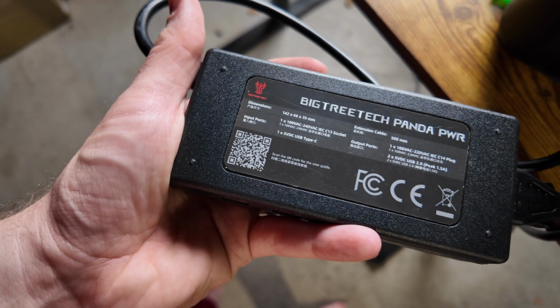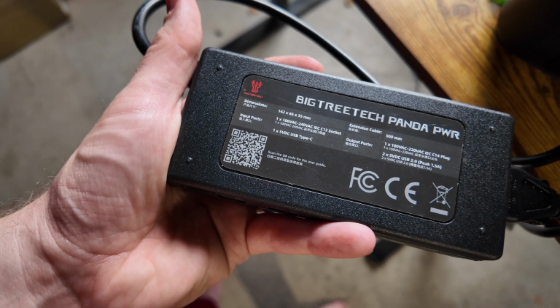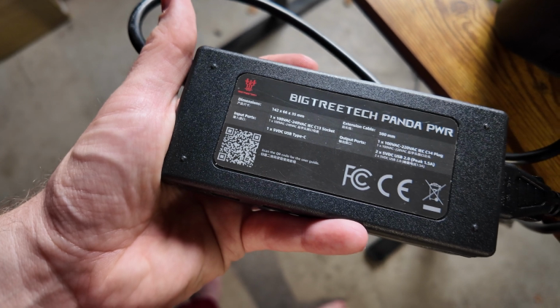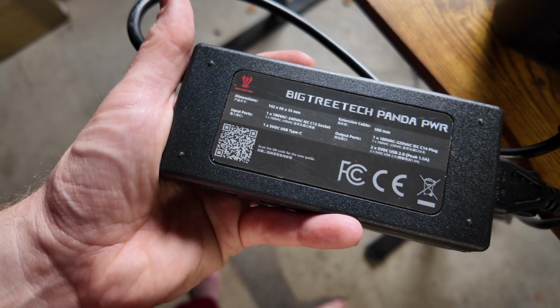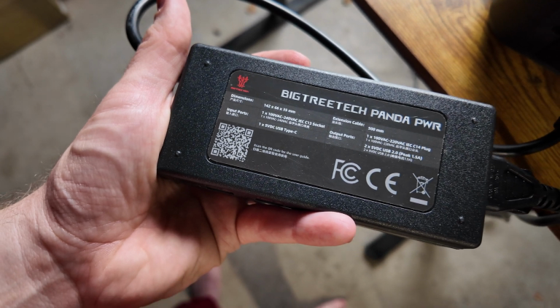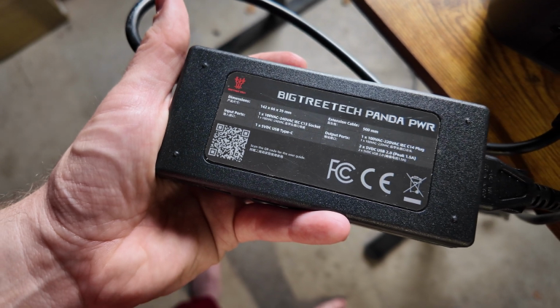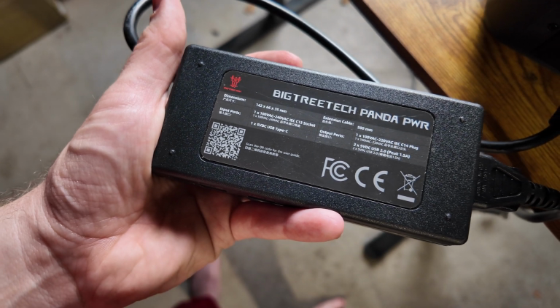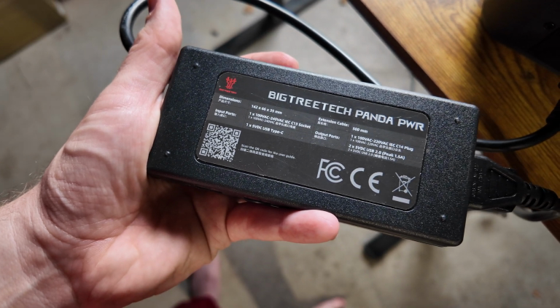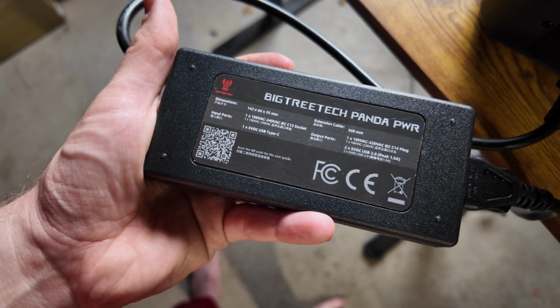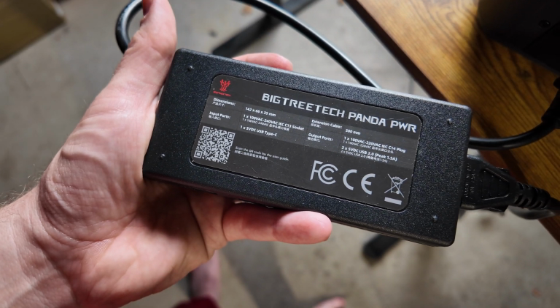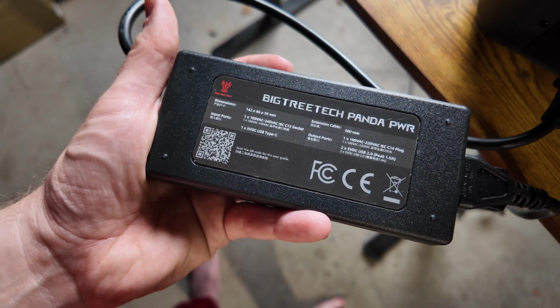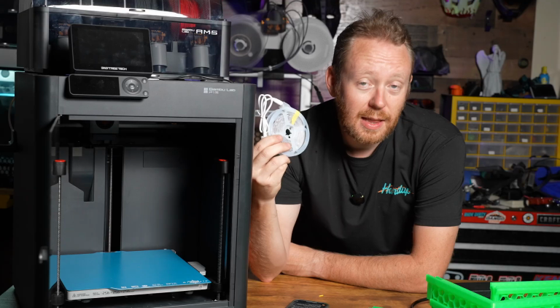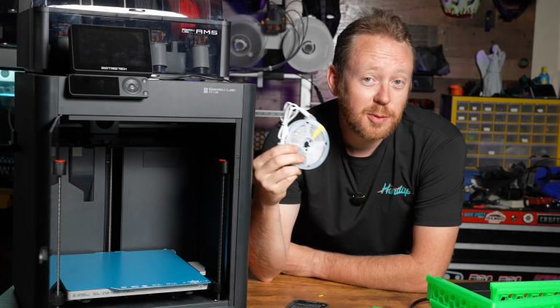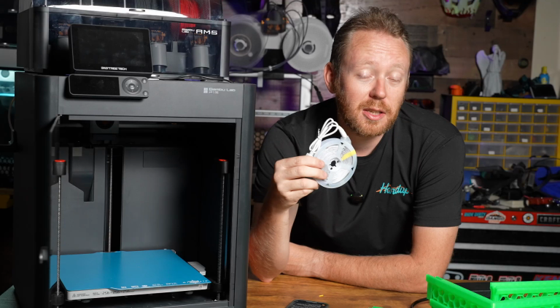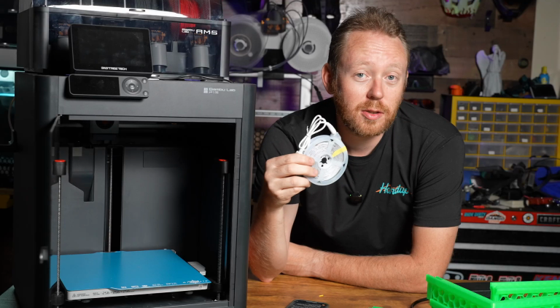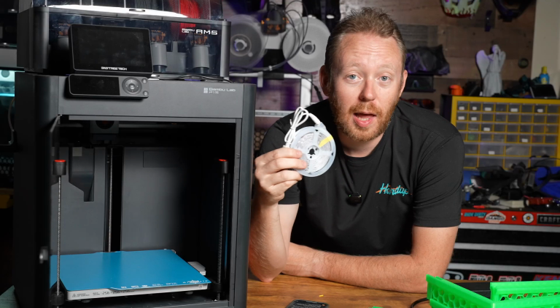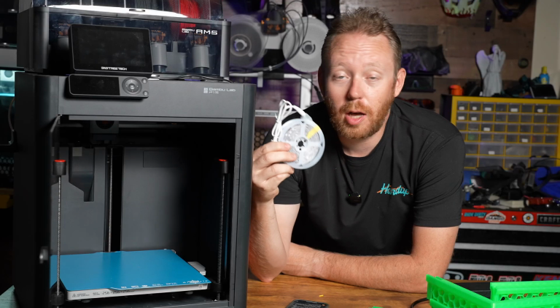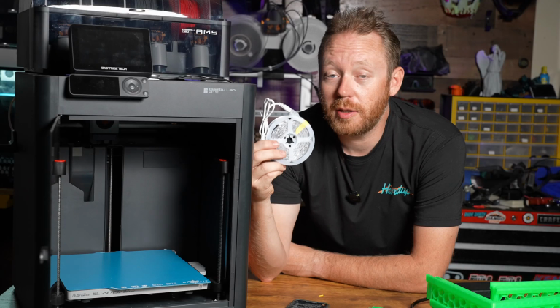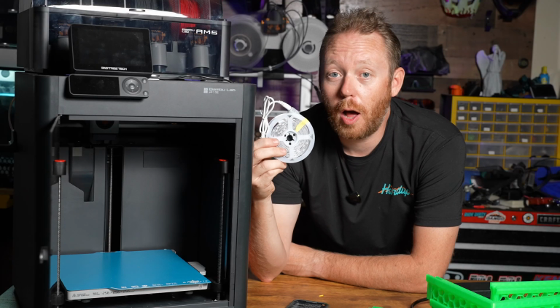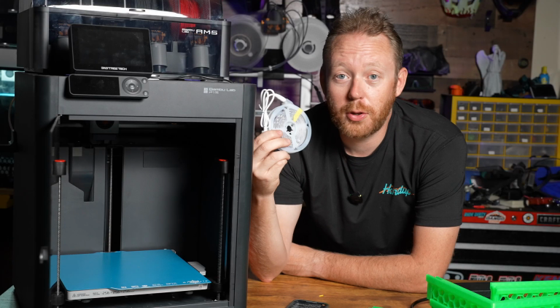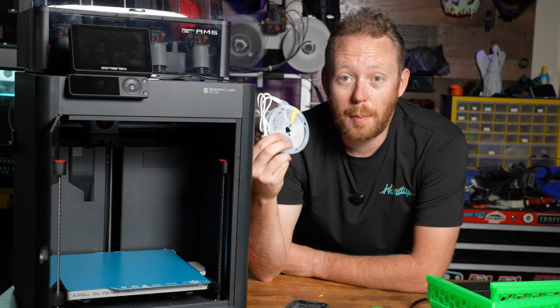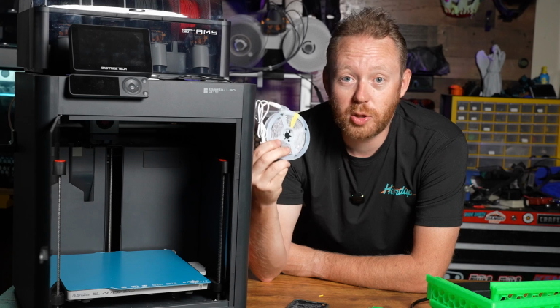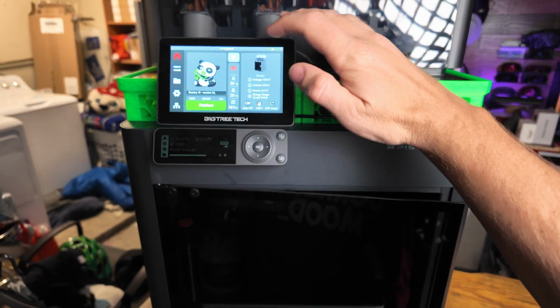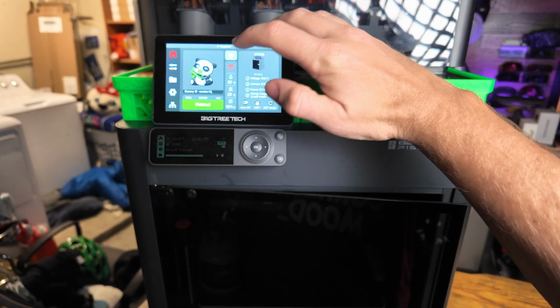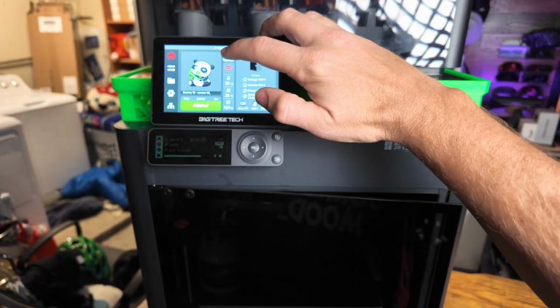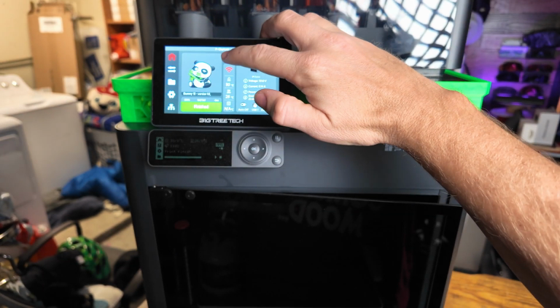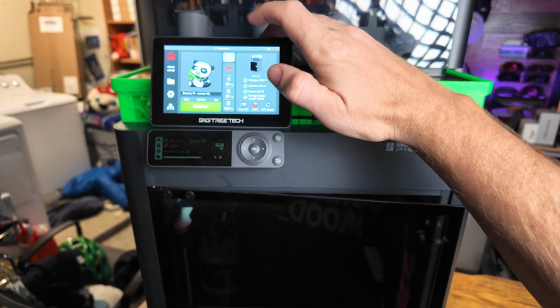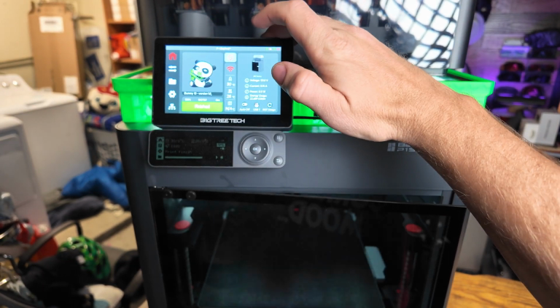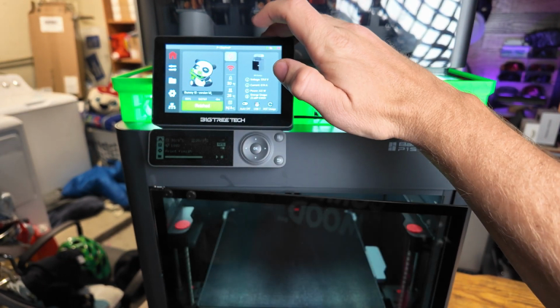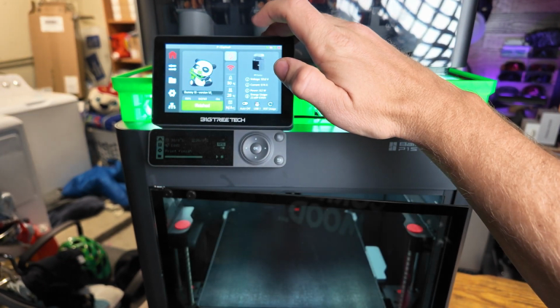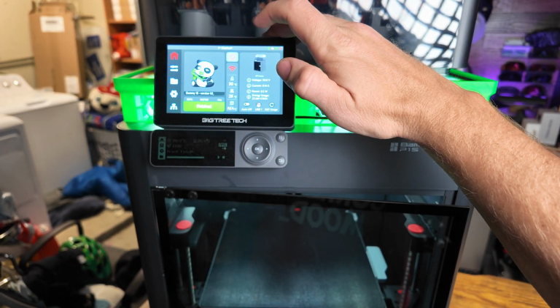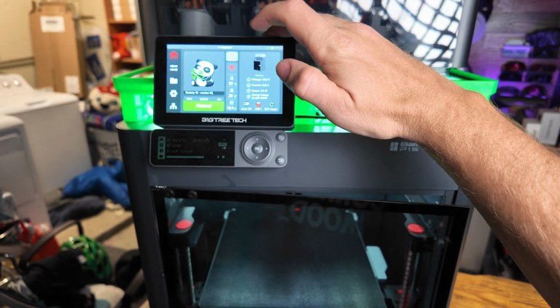I opted for USB-powered LED strip lights, mainly so that I can plug them into my Big Tree Tech Panda Power module. This allows me to turn the lights on and off through the module, giving me extra control over my setup.